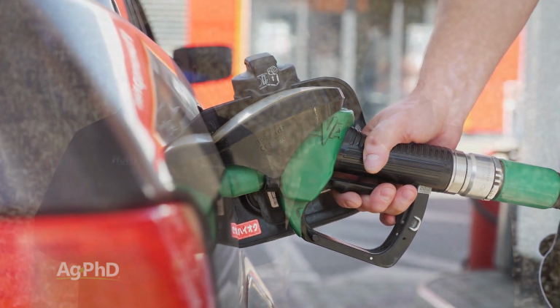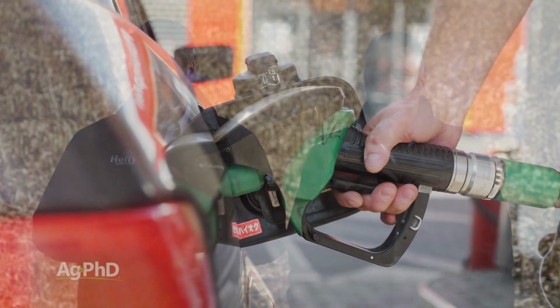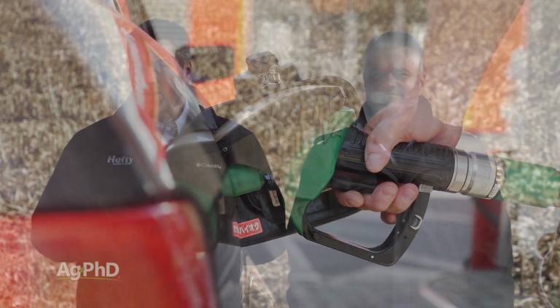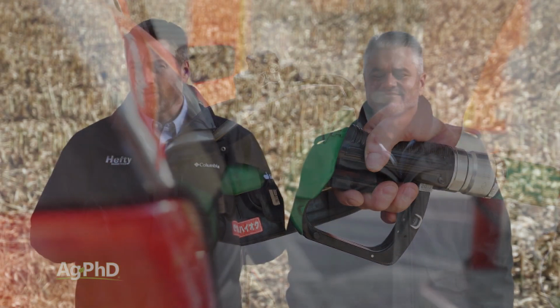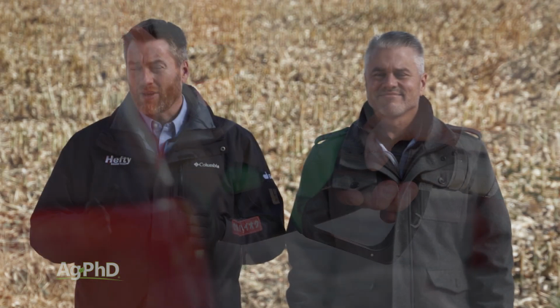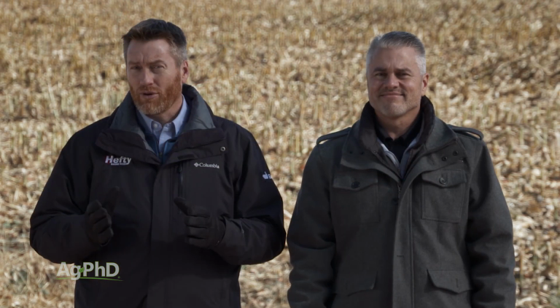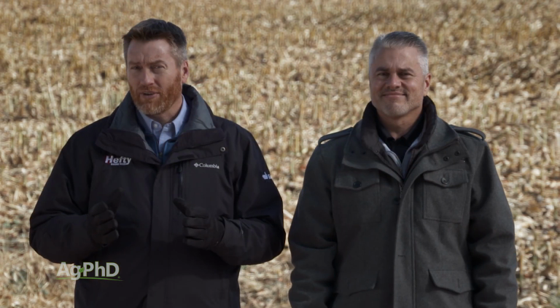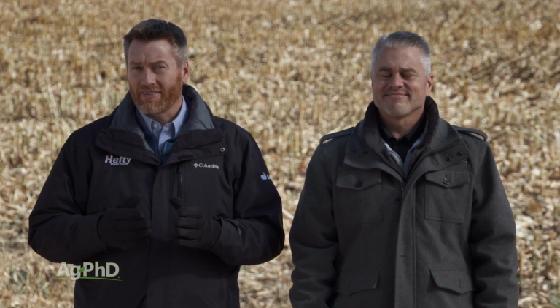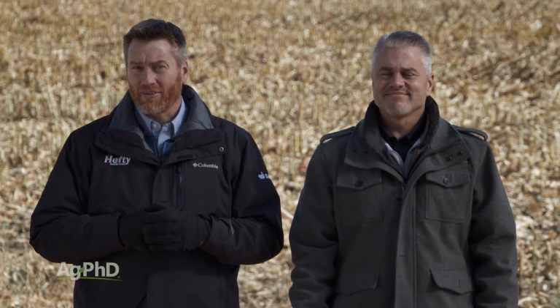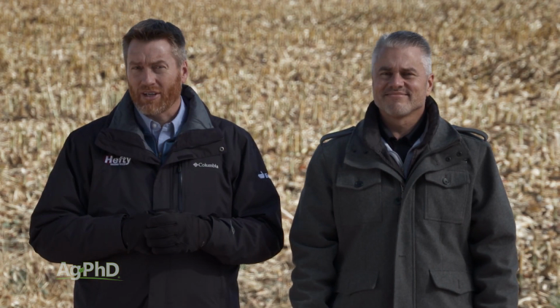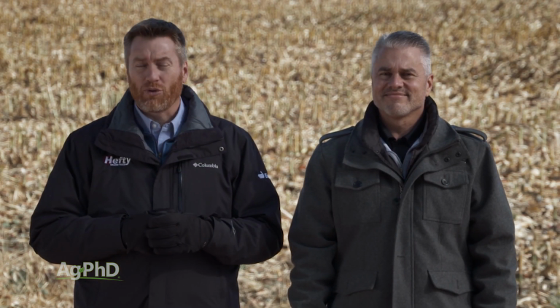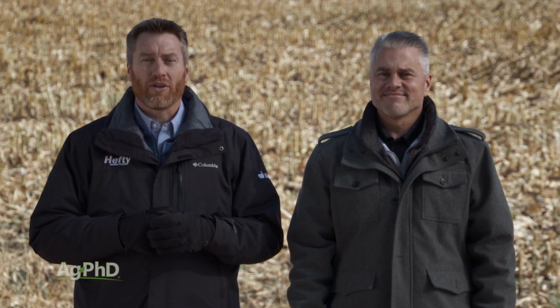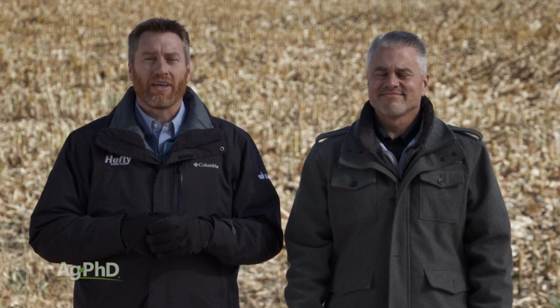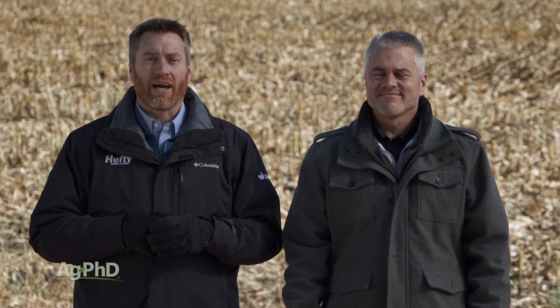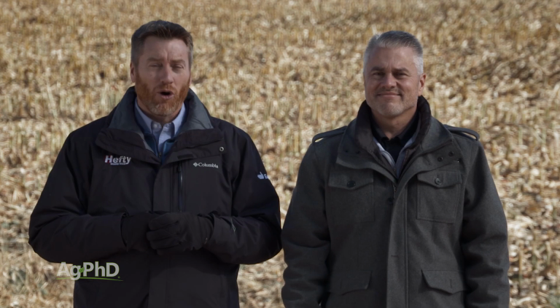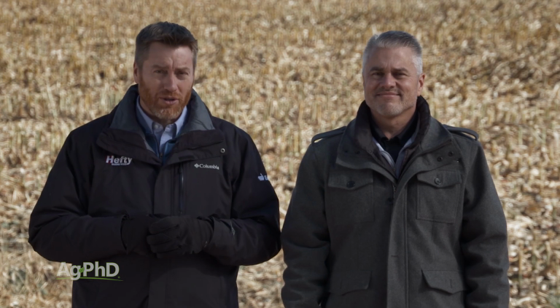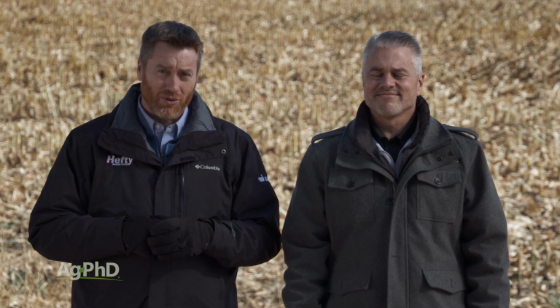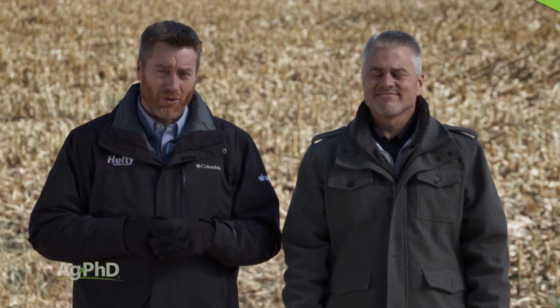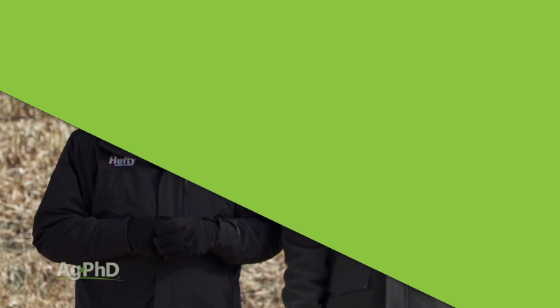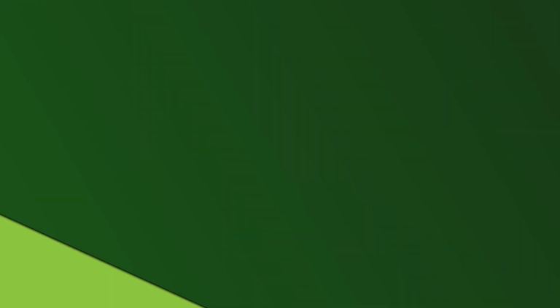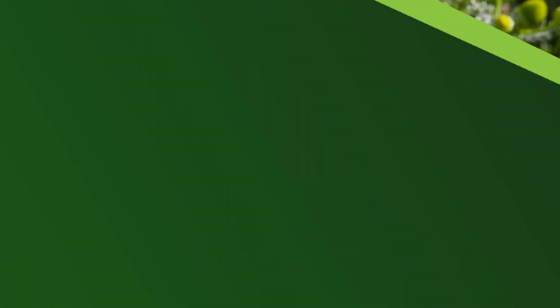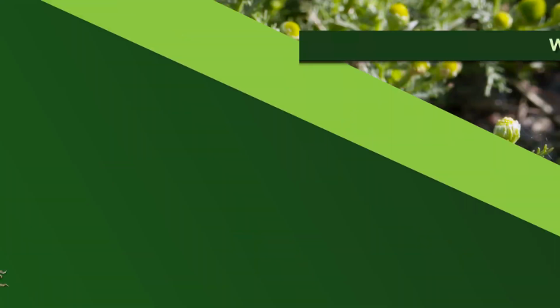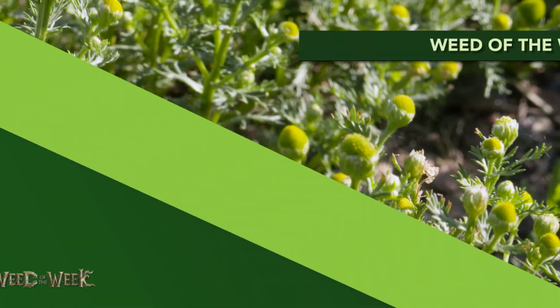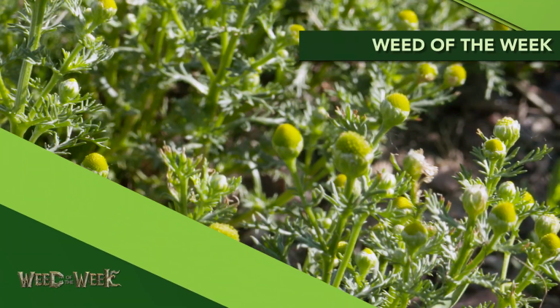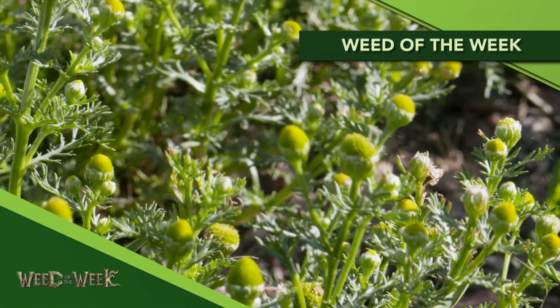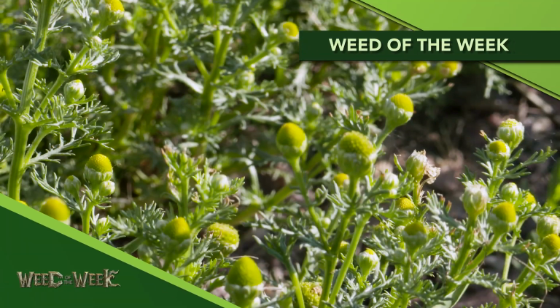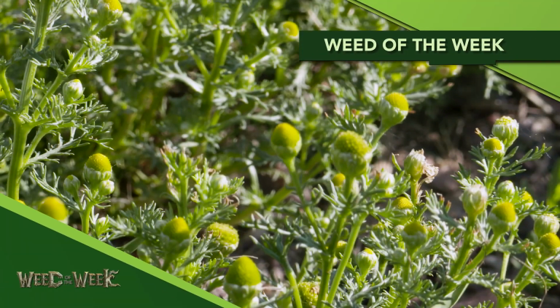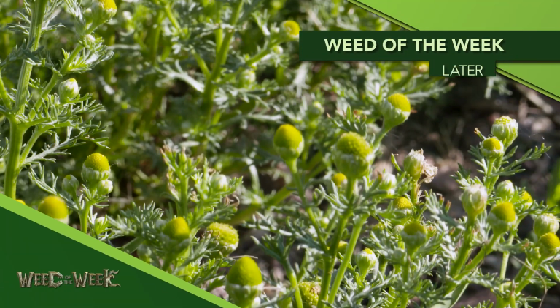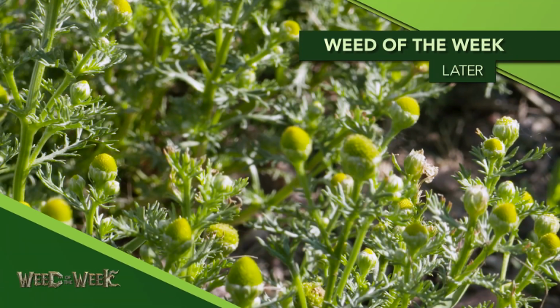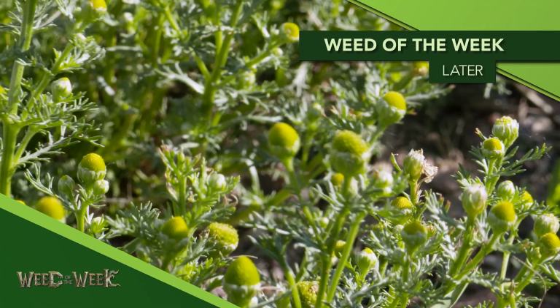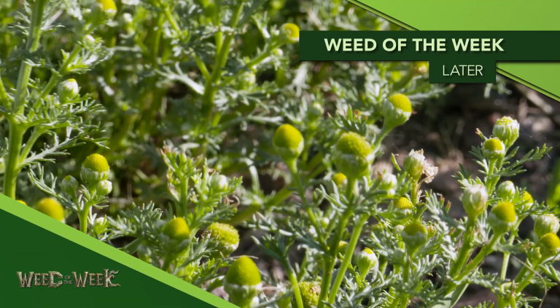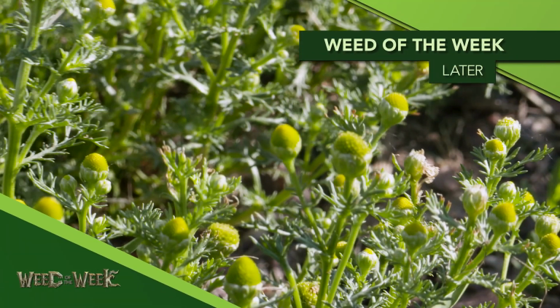As you're driving by corn fields out in the country, one thing I hope you don't notice is our Weed of the Week. Can you identify this week's weed?